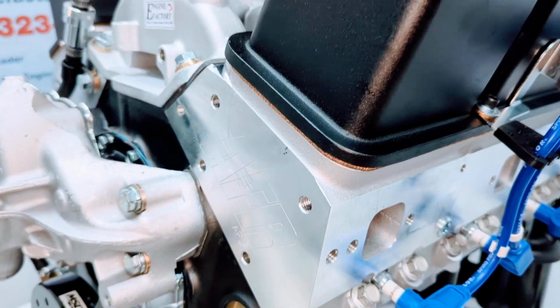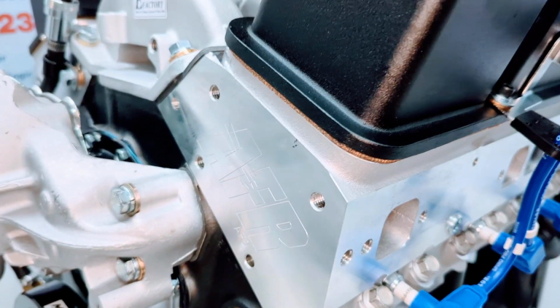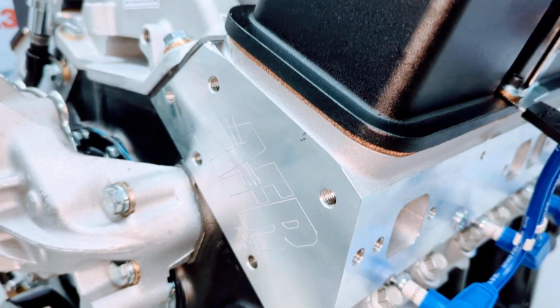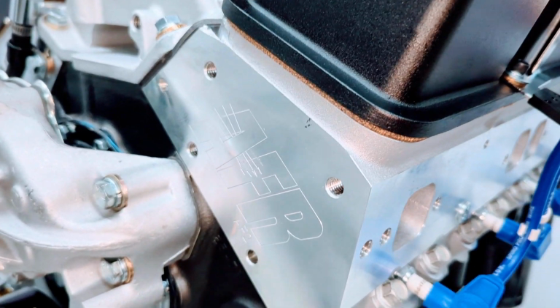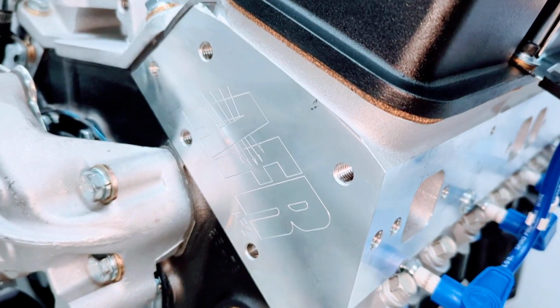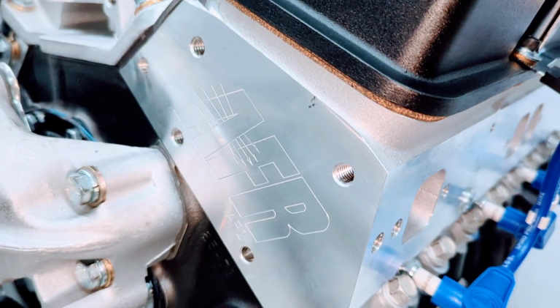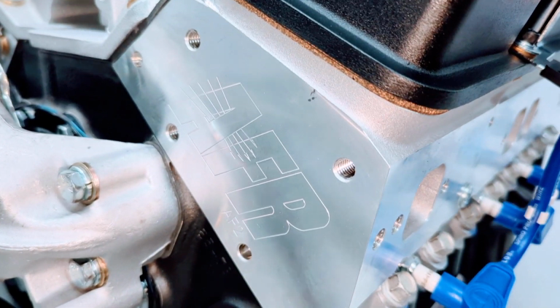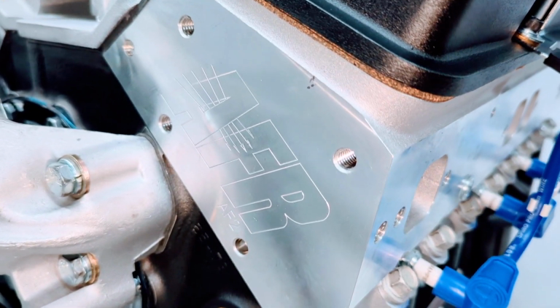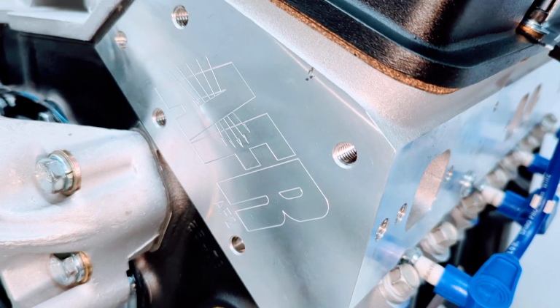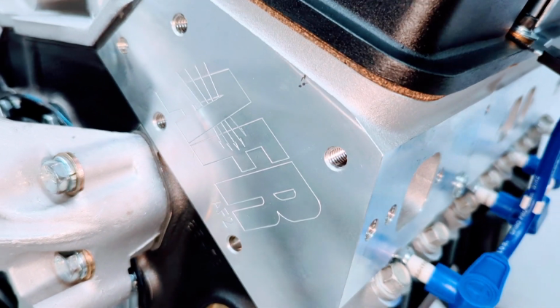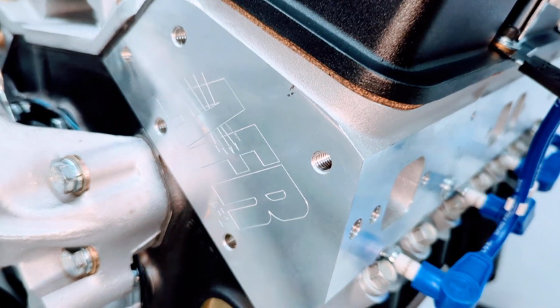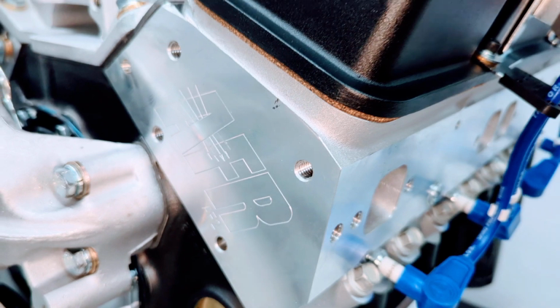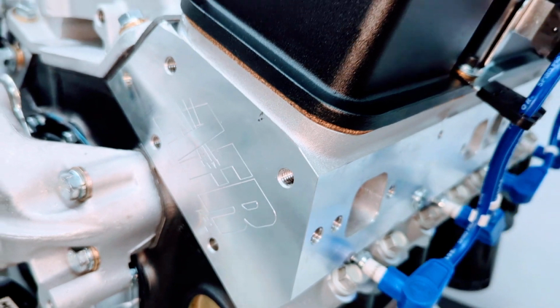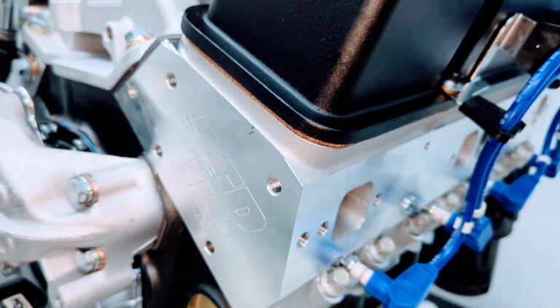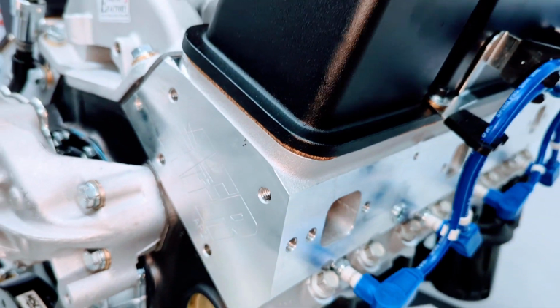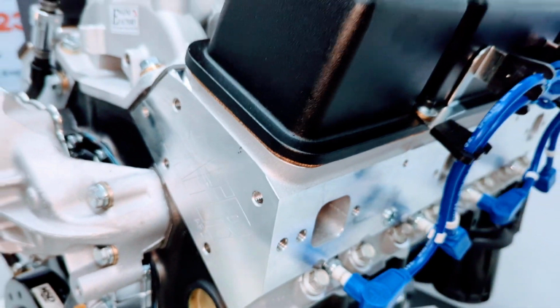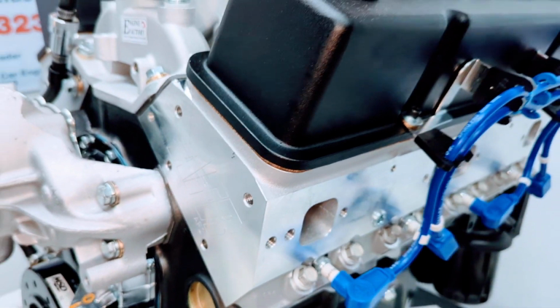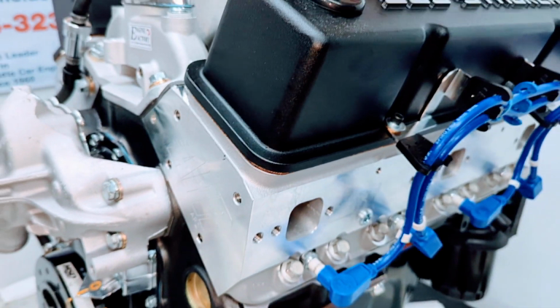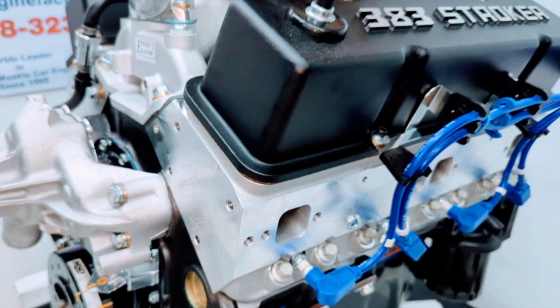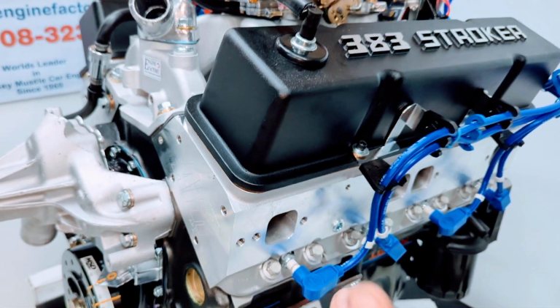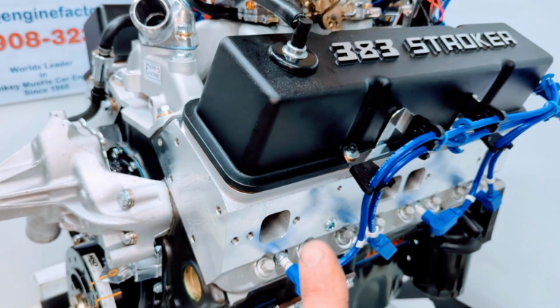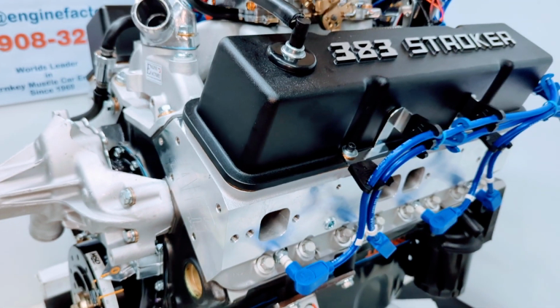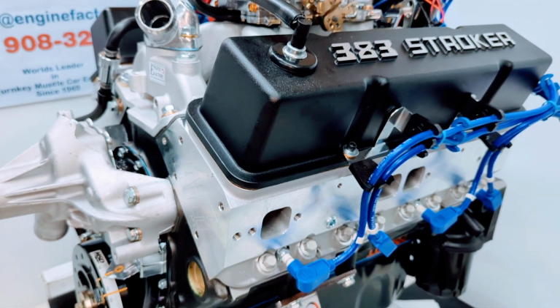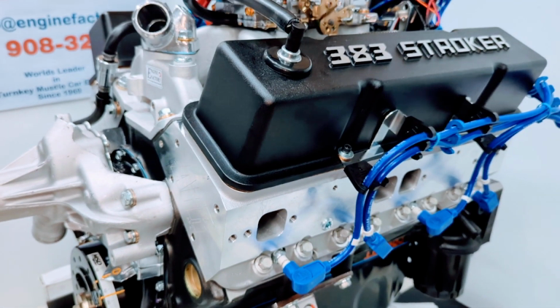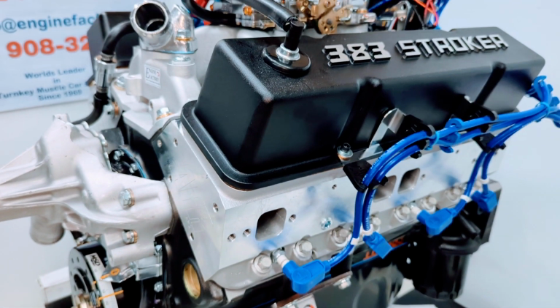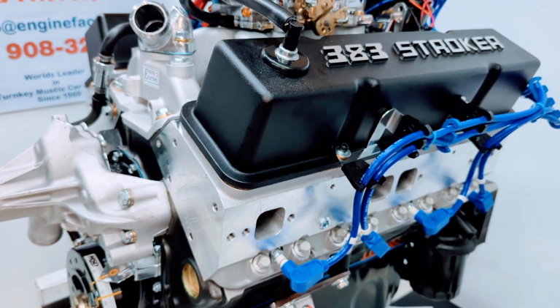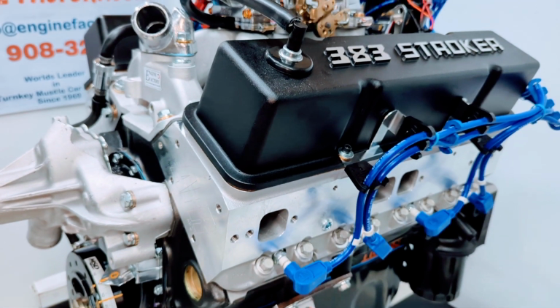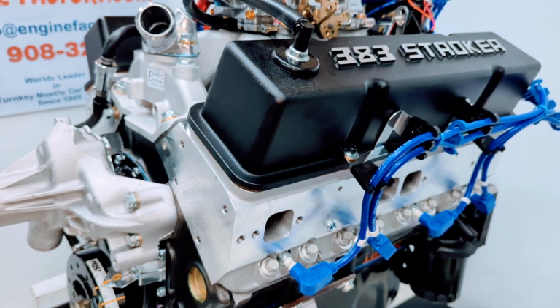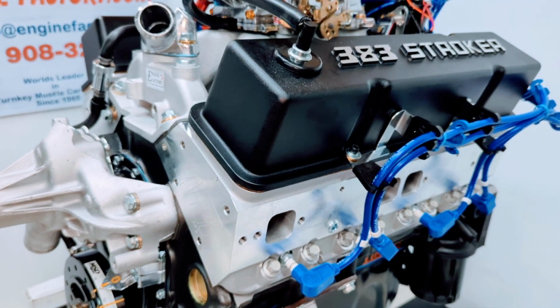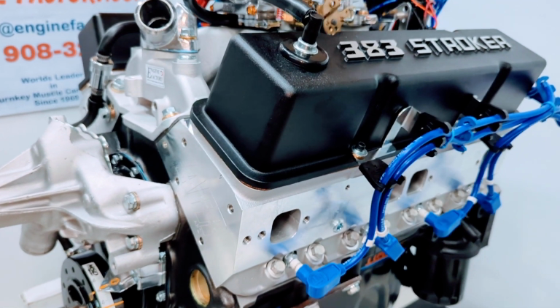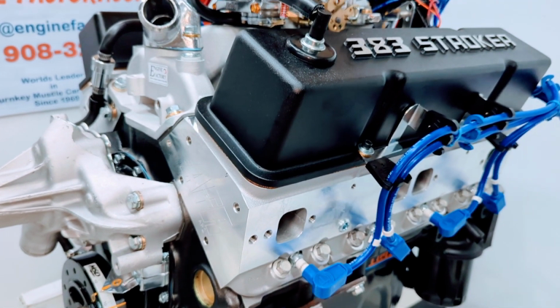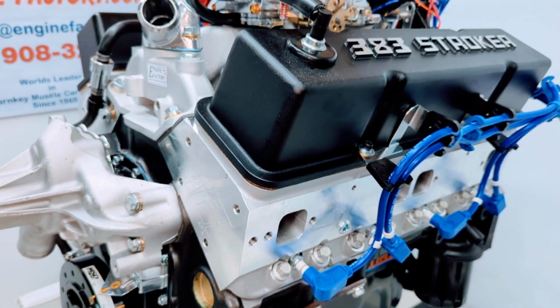AFR aluminum cylinder heads, American made. All the roller rocker arms are fully adjusted and set.